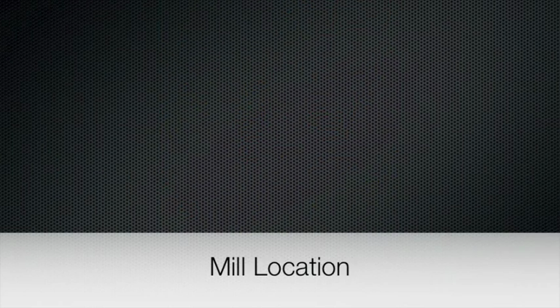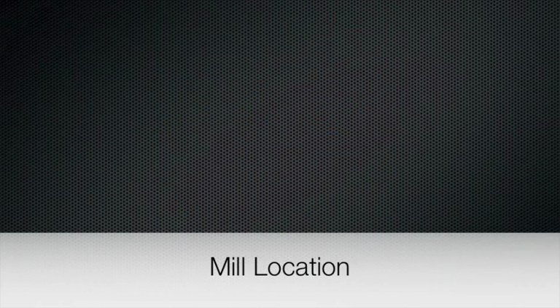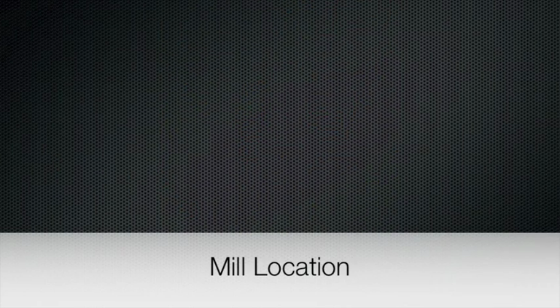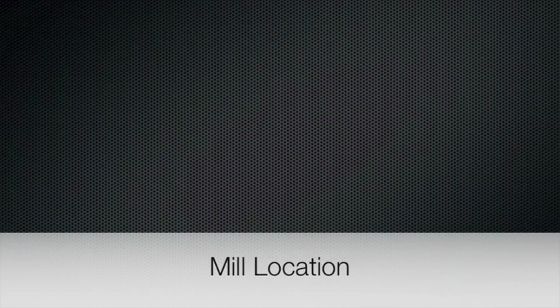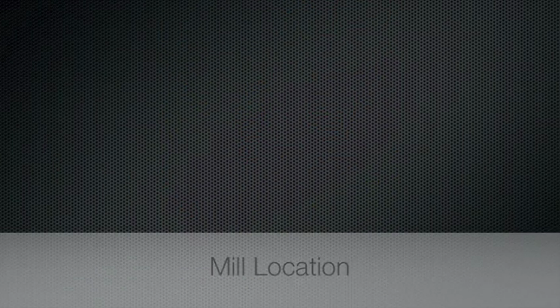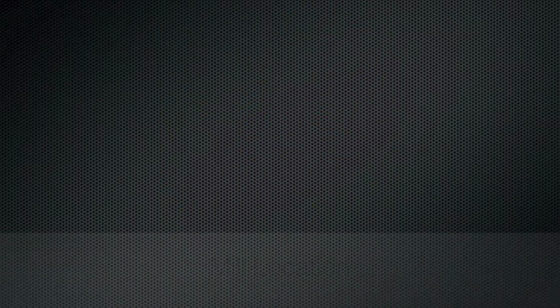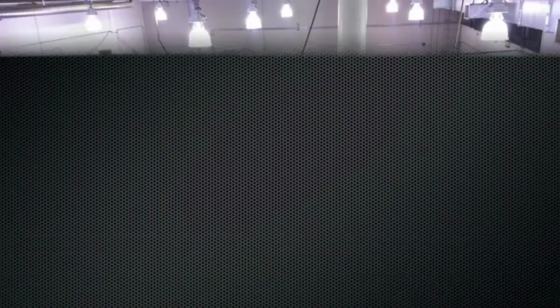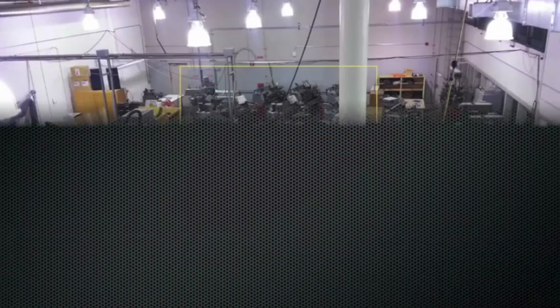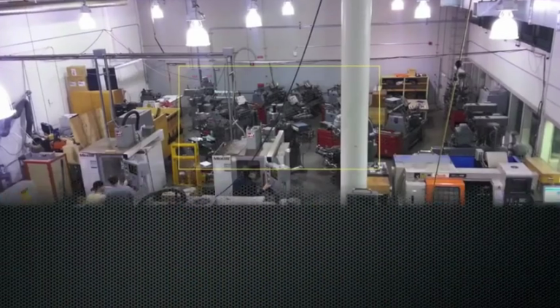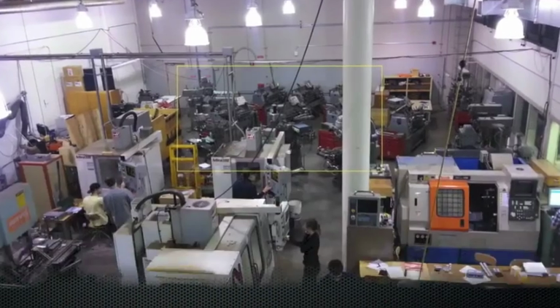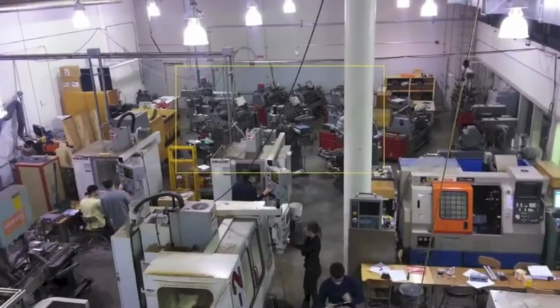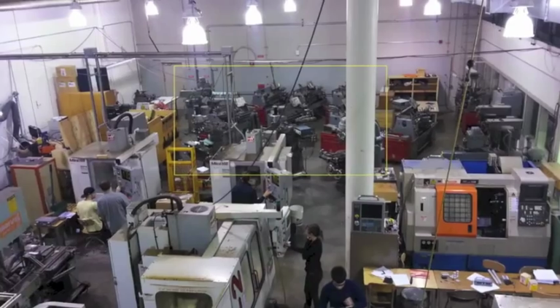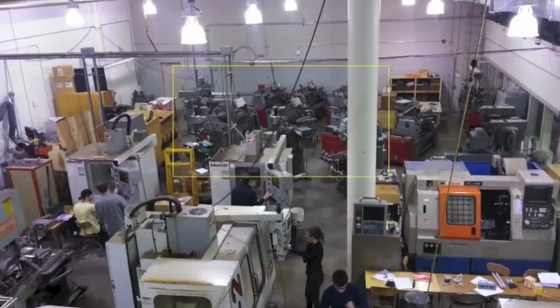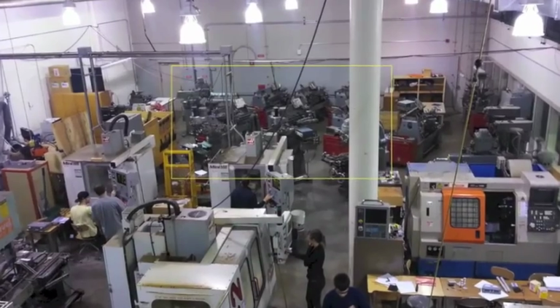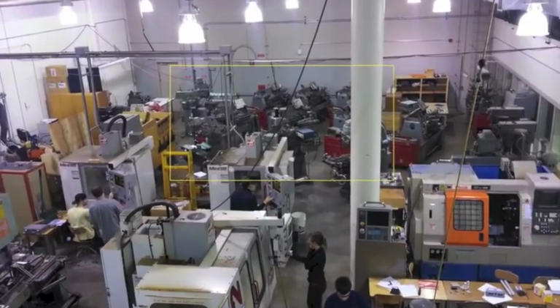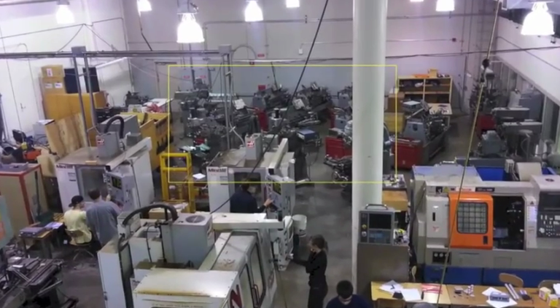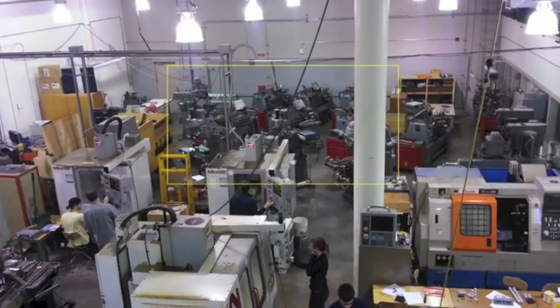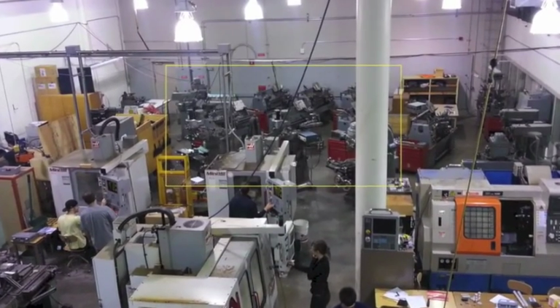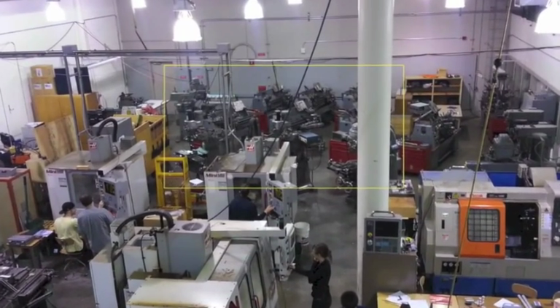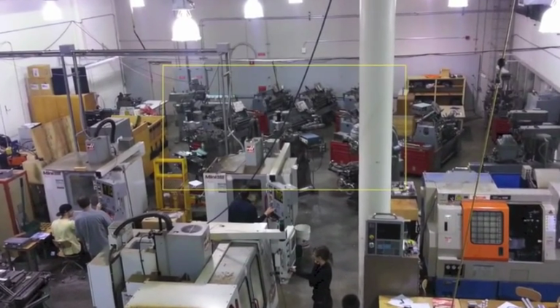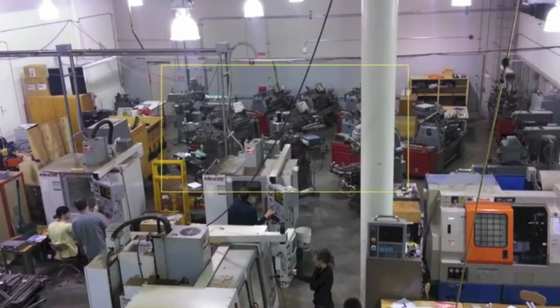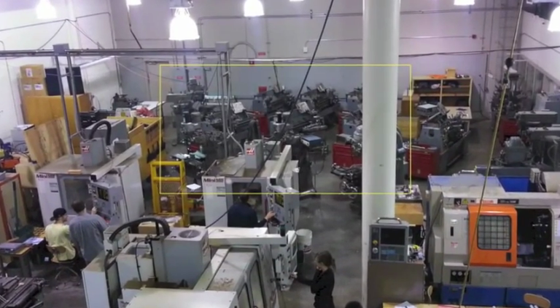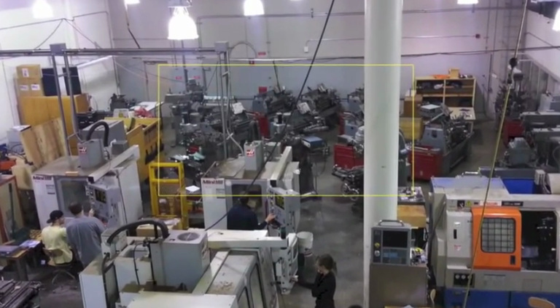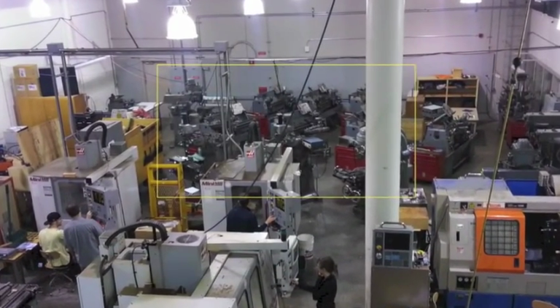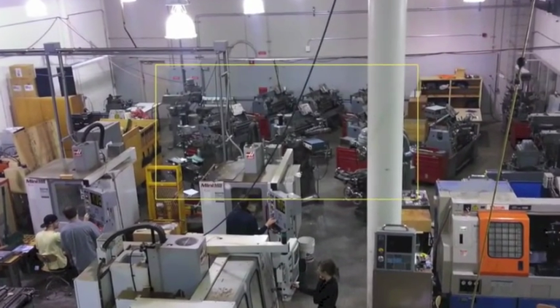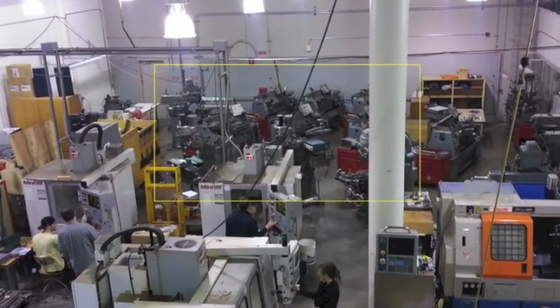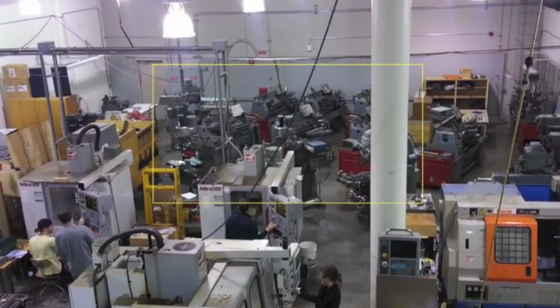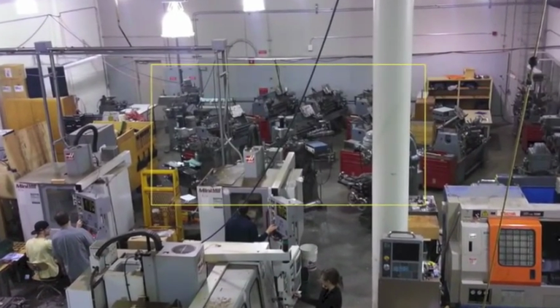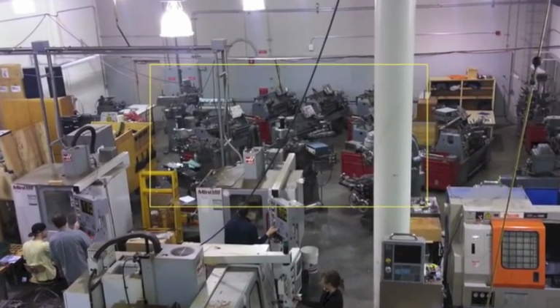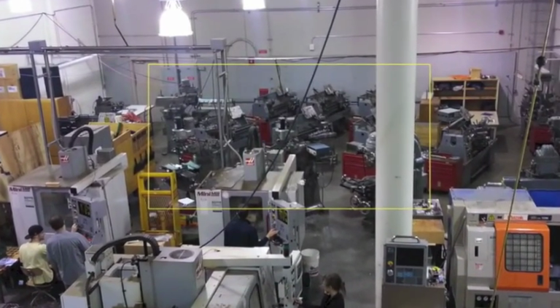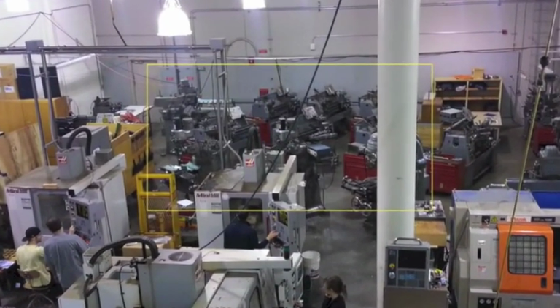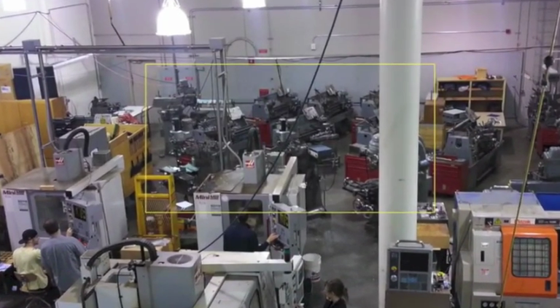There are four mills located between the CNC machines and the lathes in the machining lab, as shown in this image.